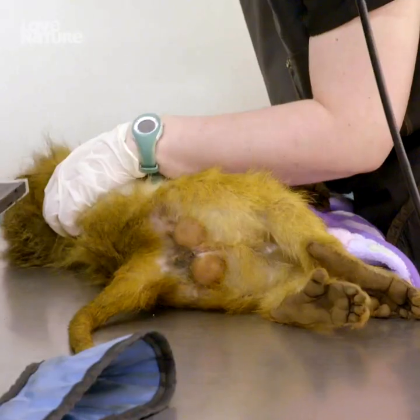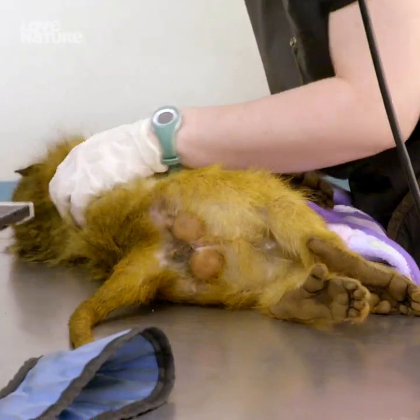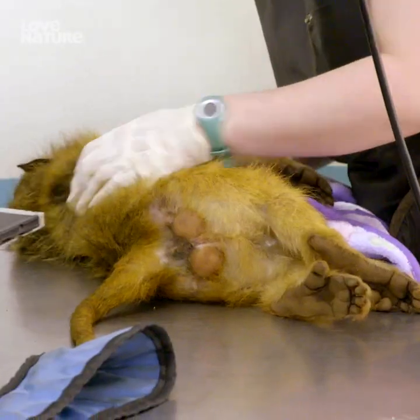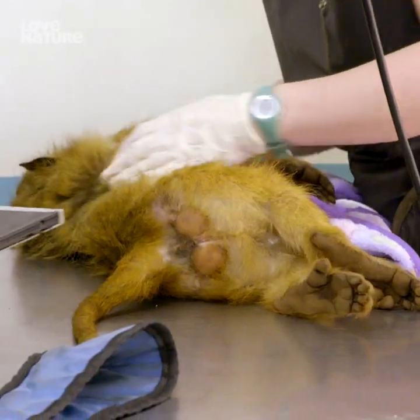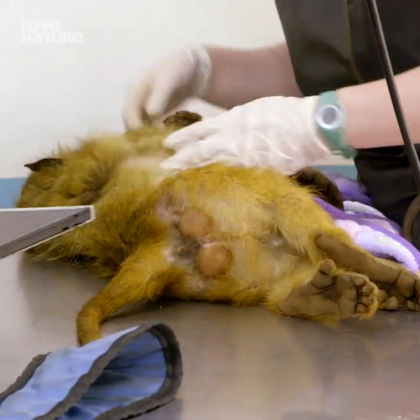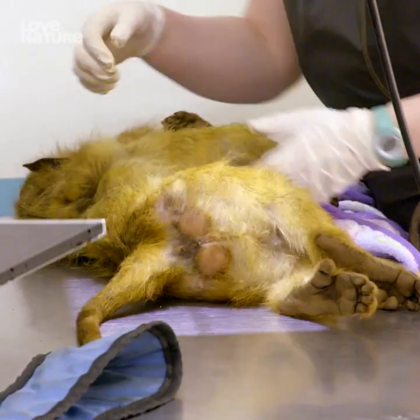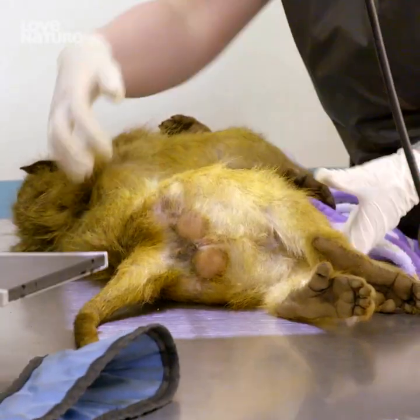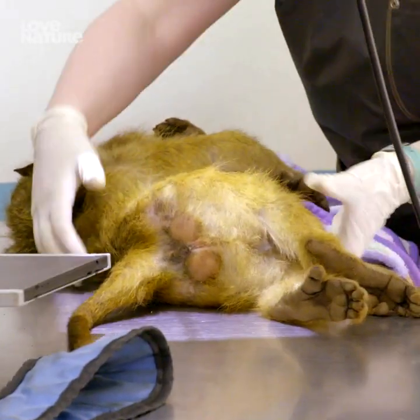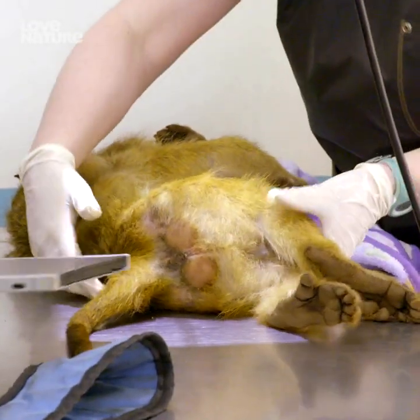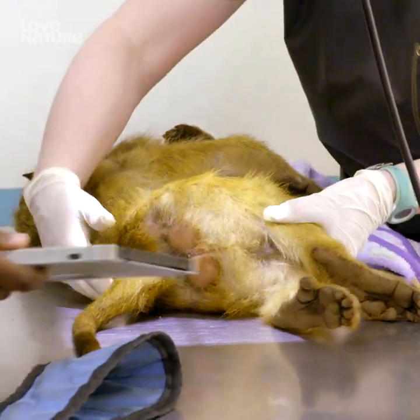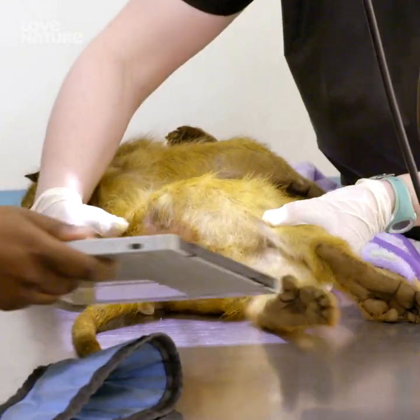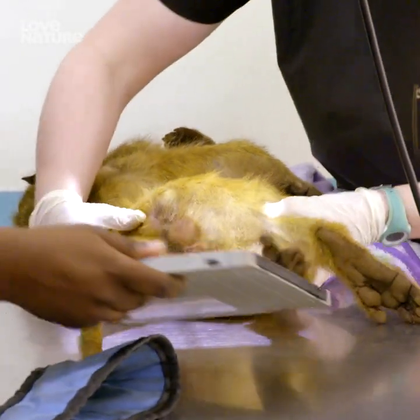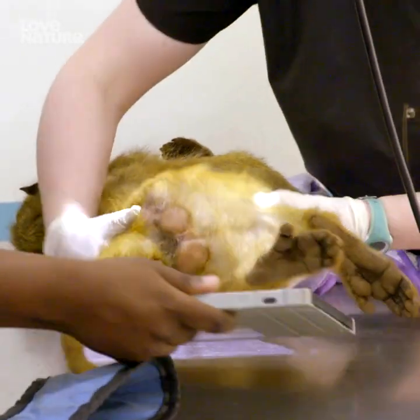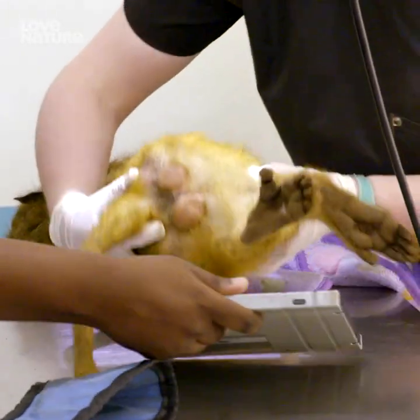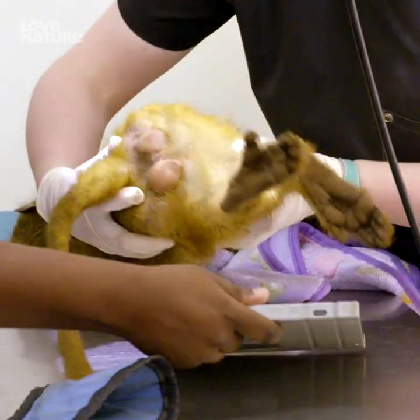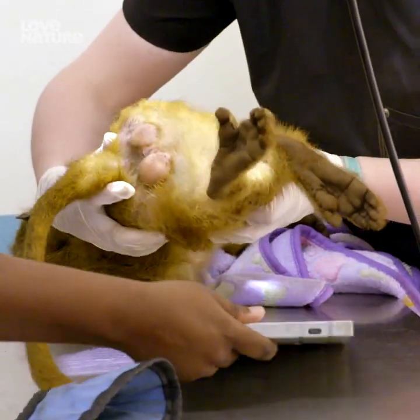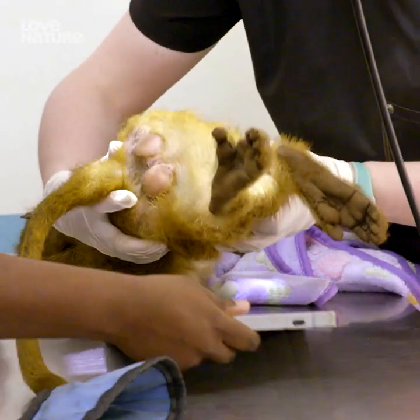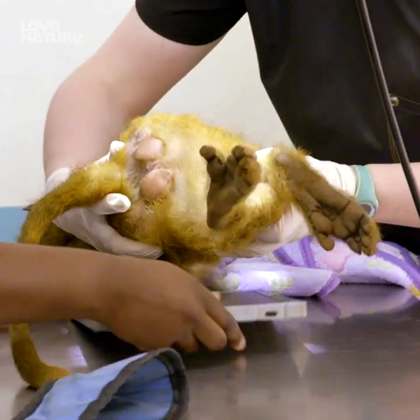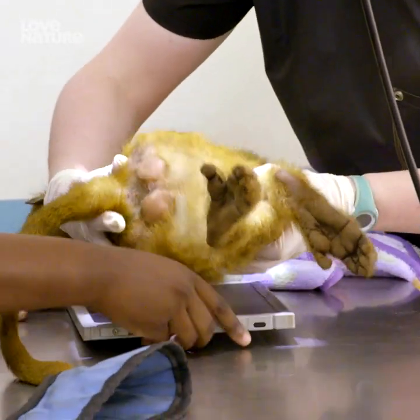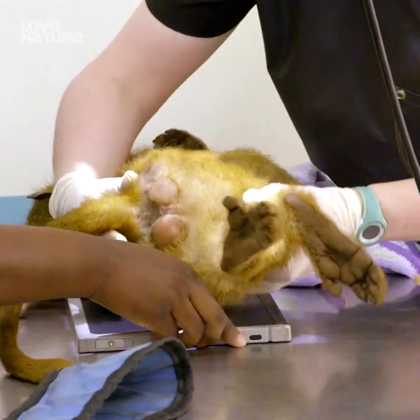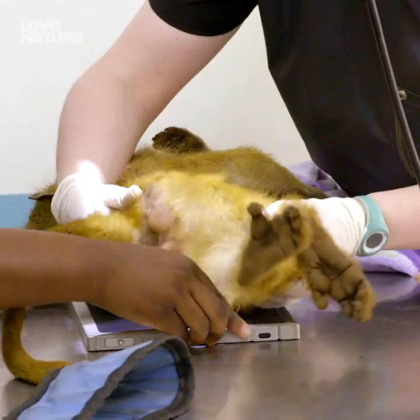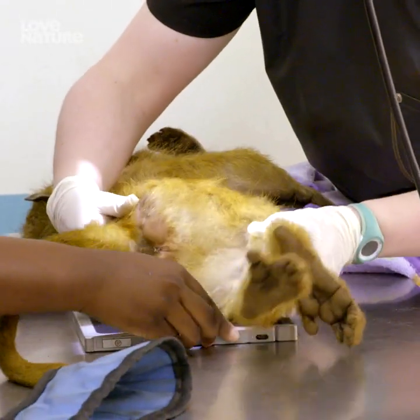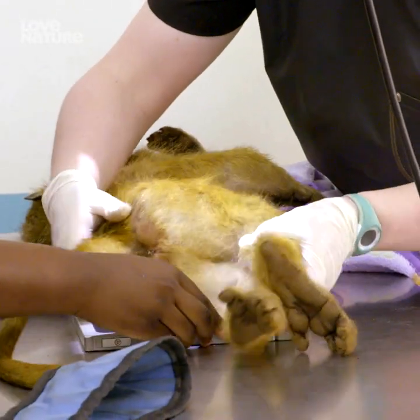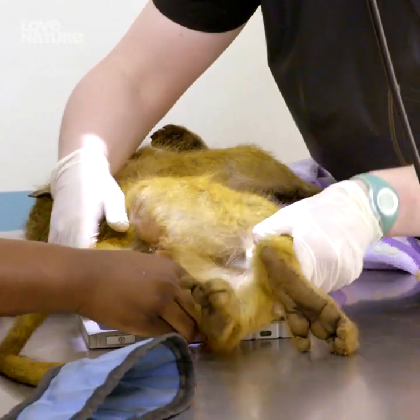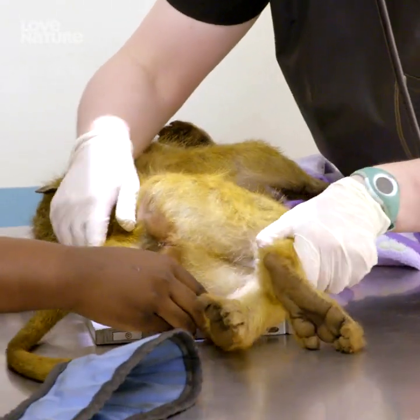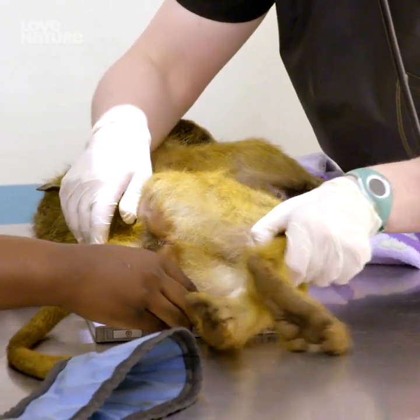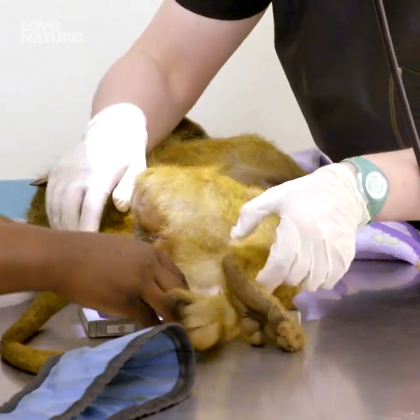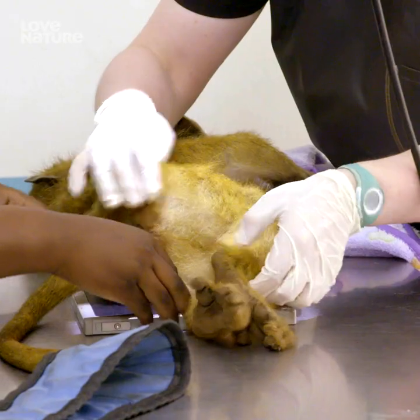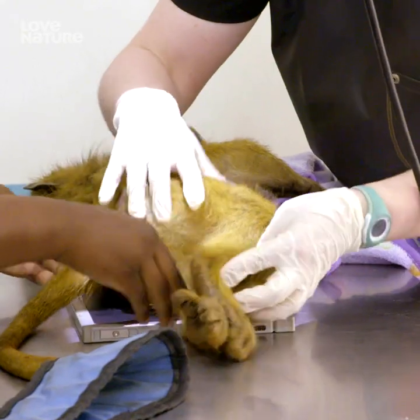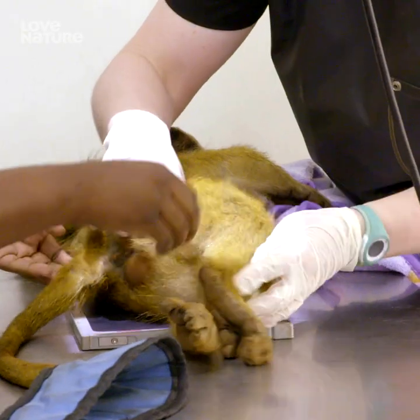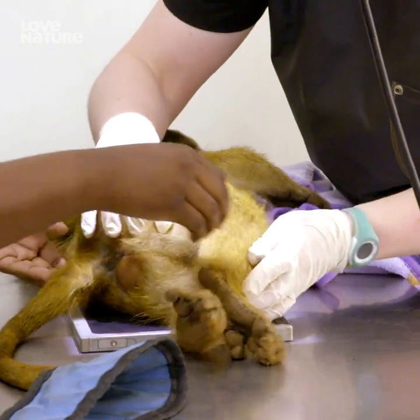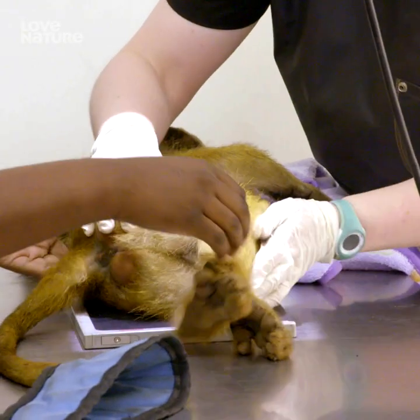This is the part where I'm useless. Let the vets do their thing, just wait till the monkey wakes up.